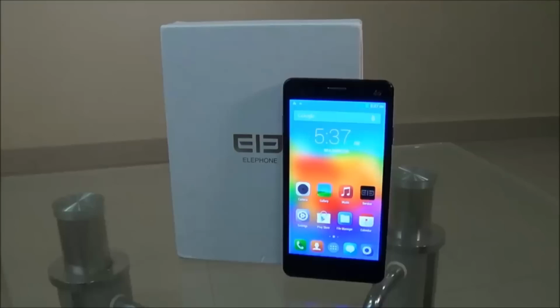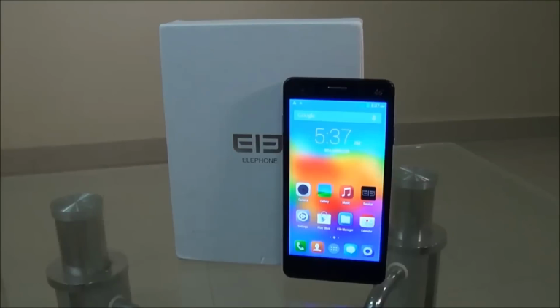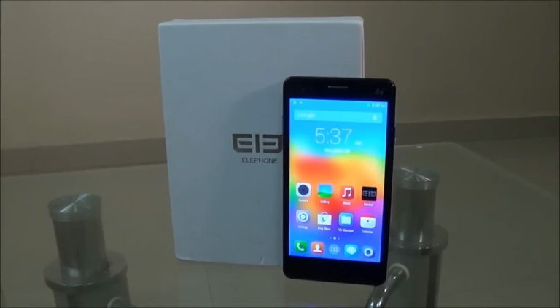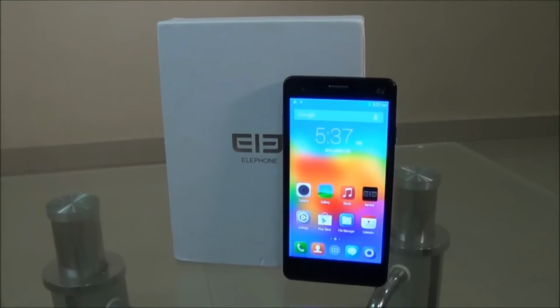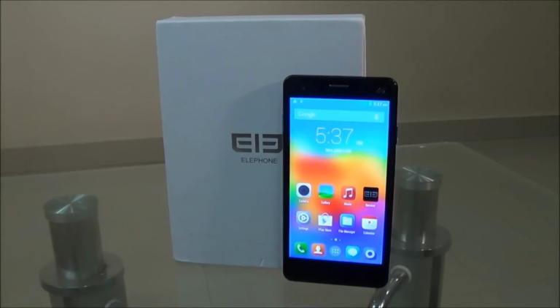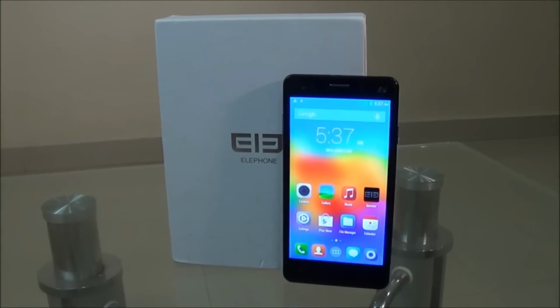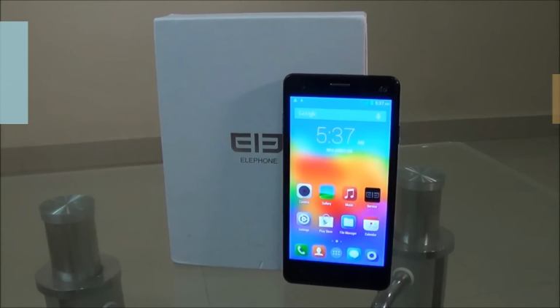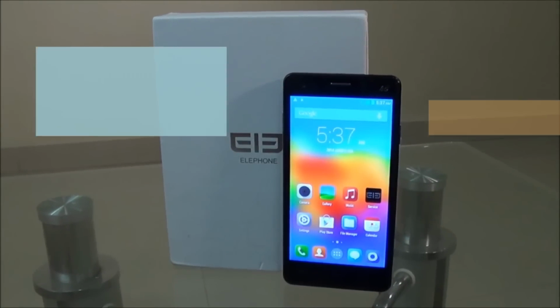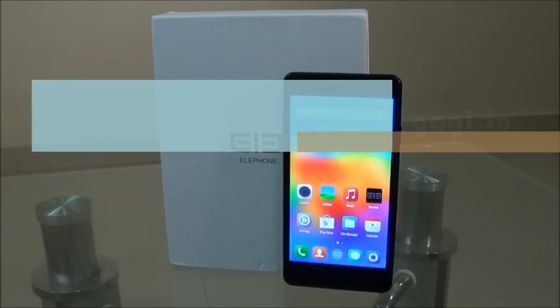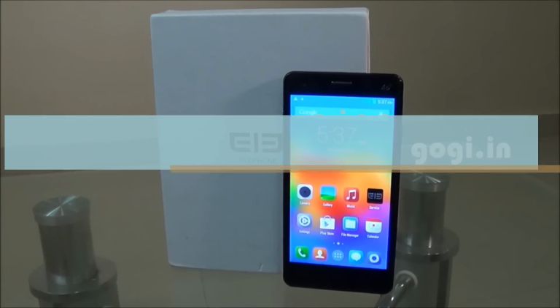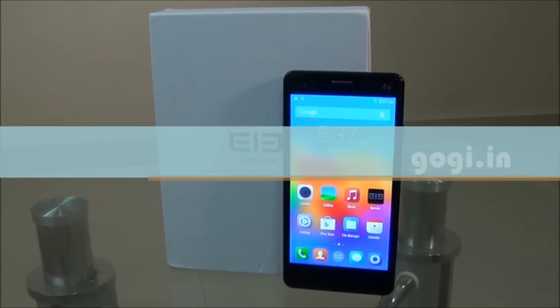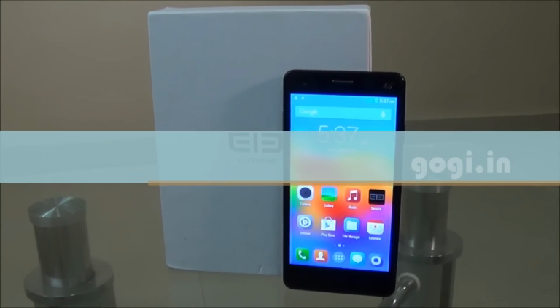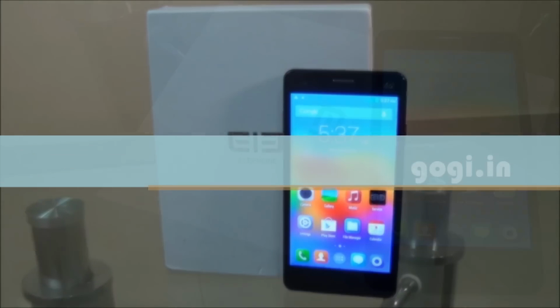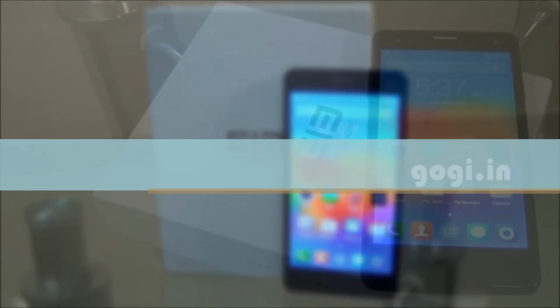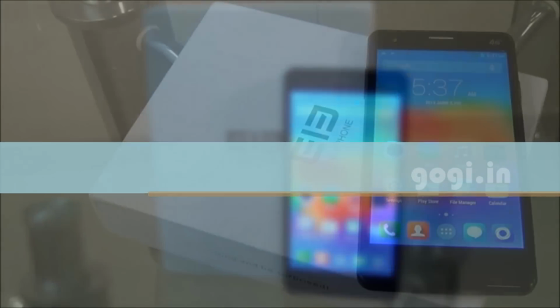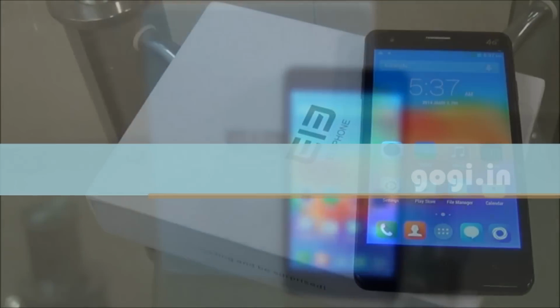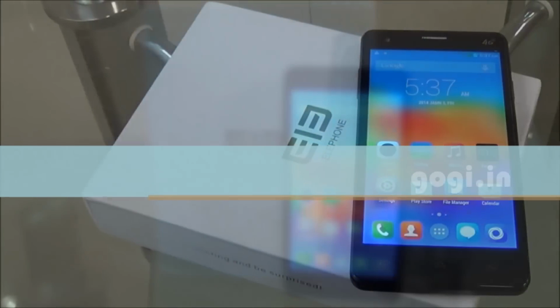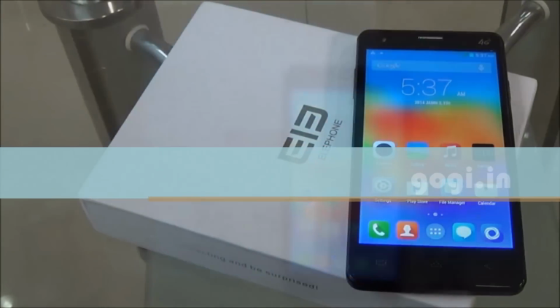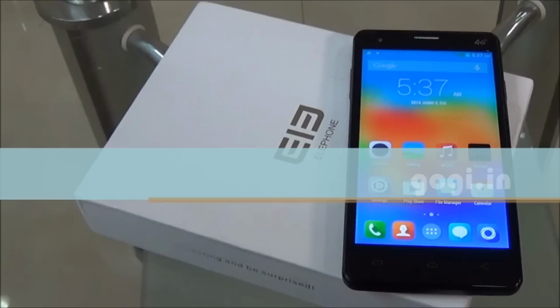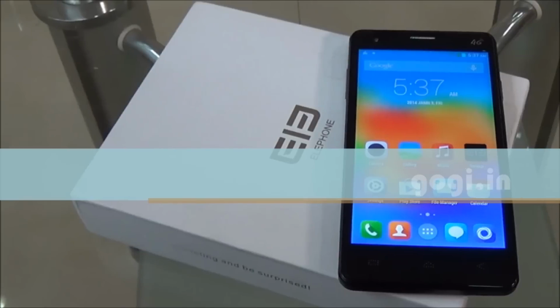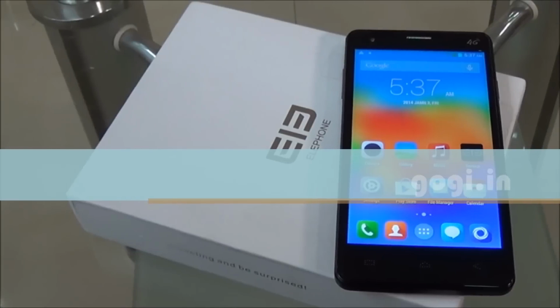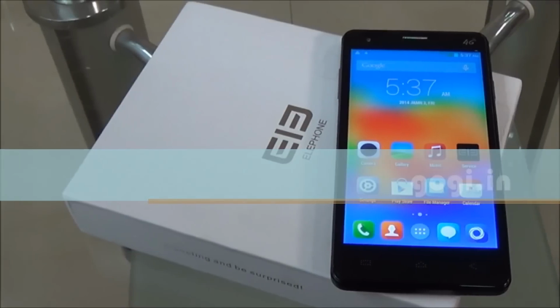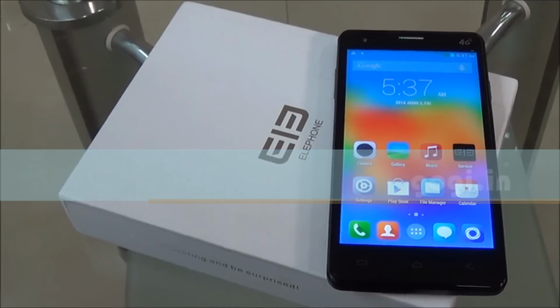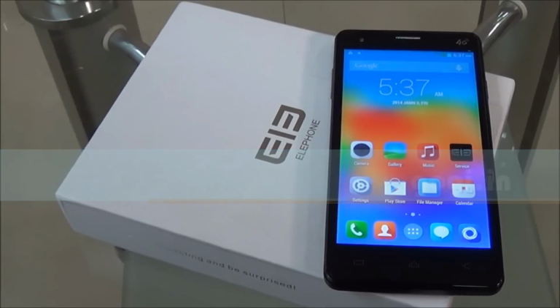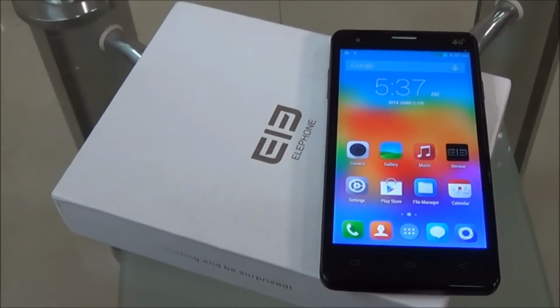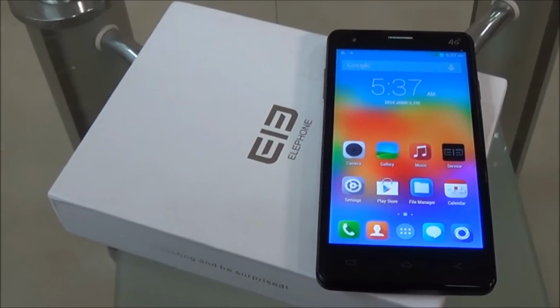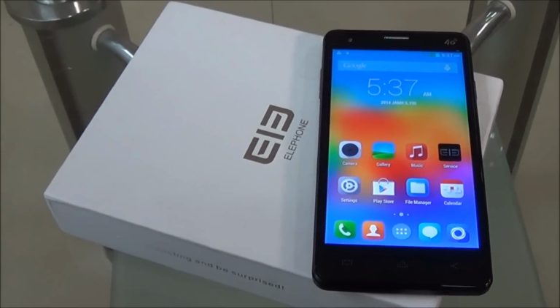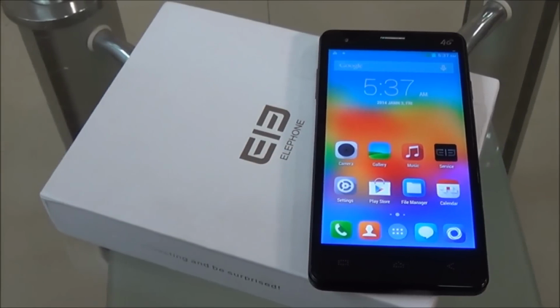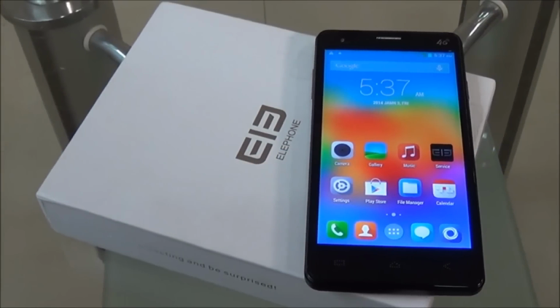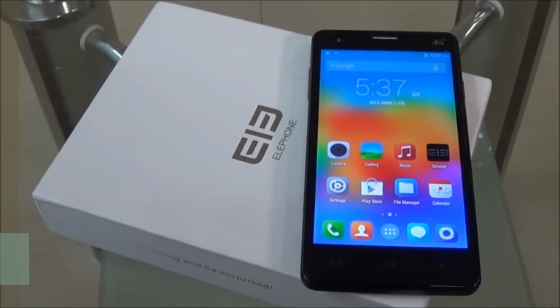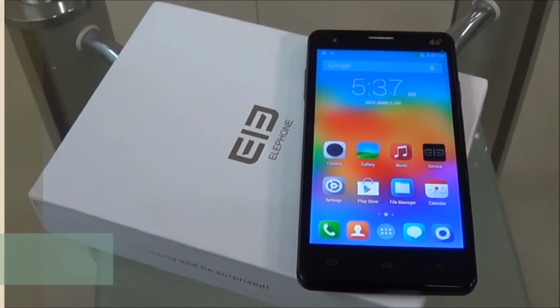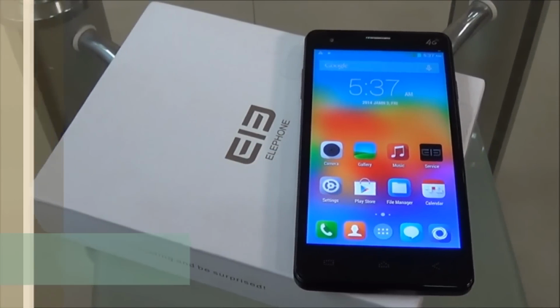Hello everyone, I'm Kogi from Kogi.in and you're watching the review of L-Phone P3000.